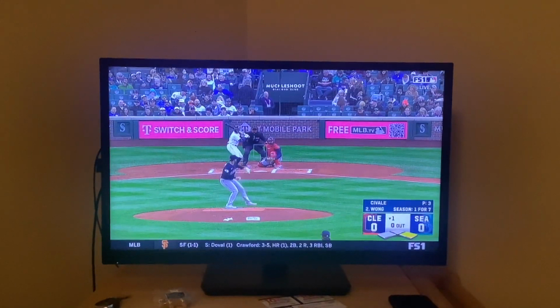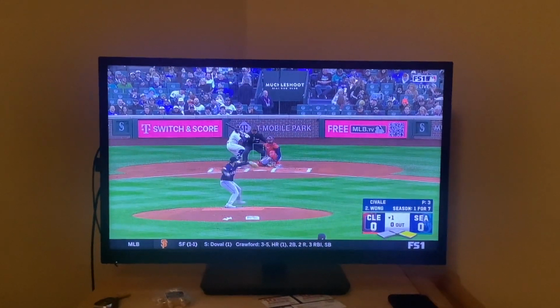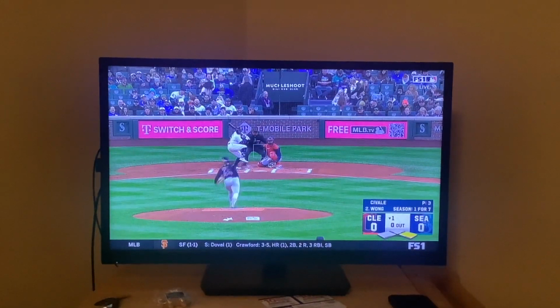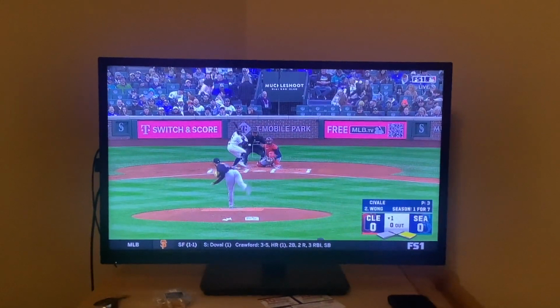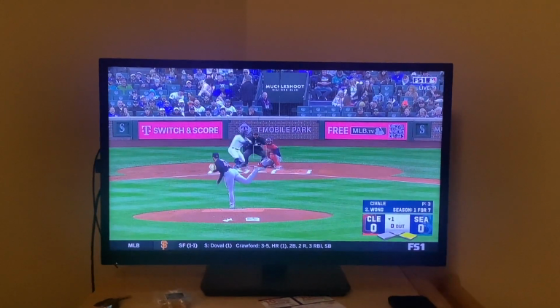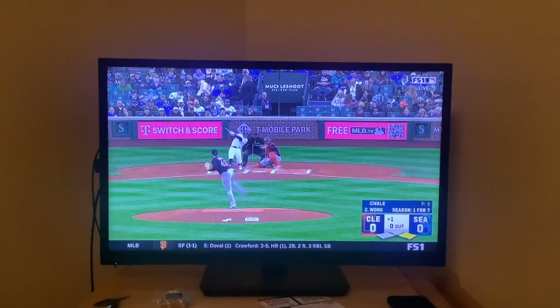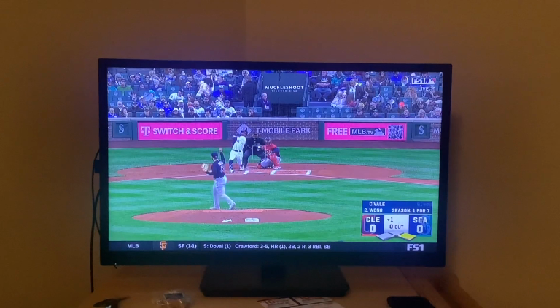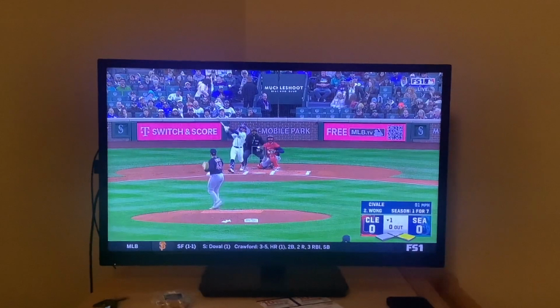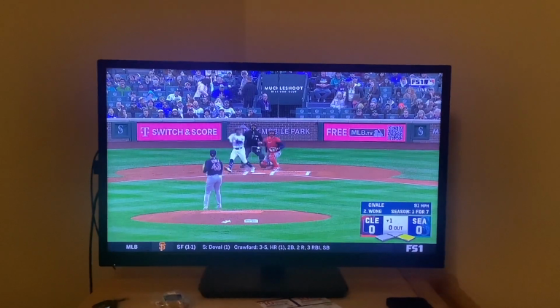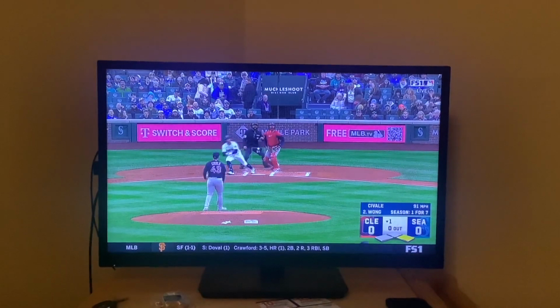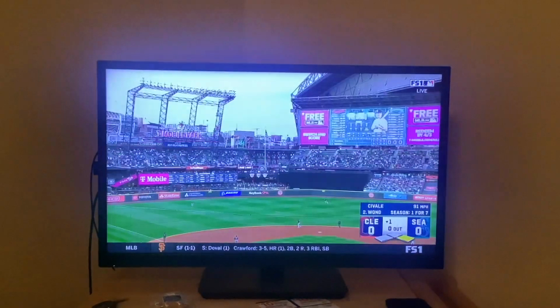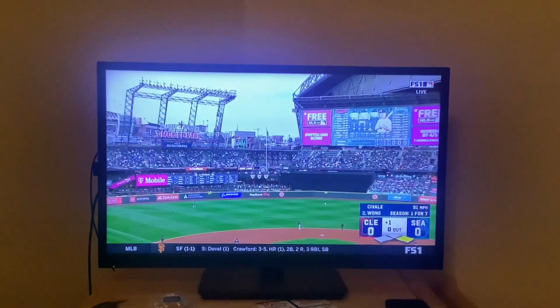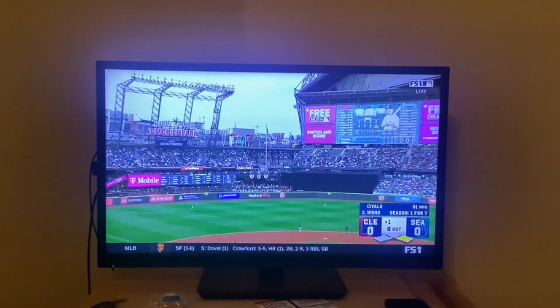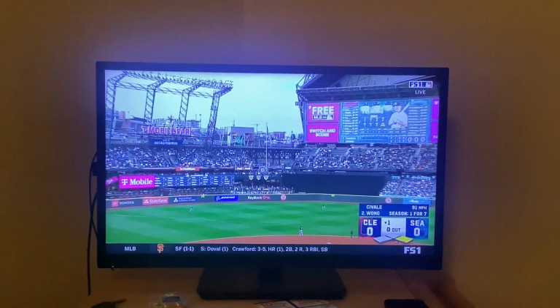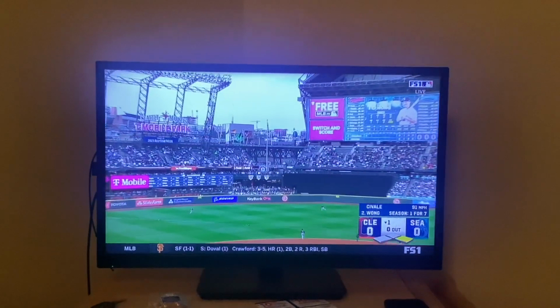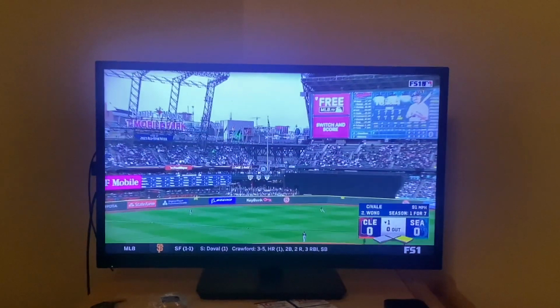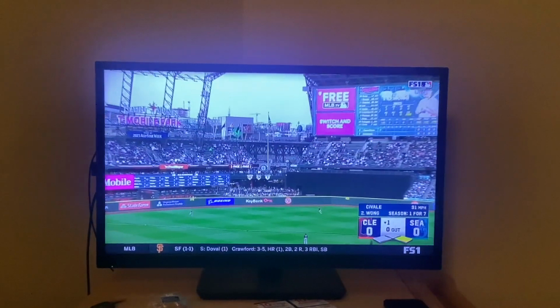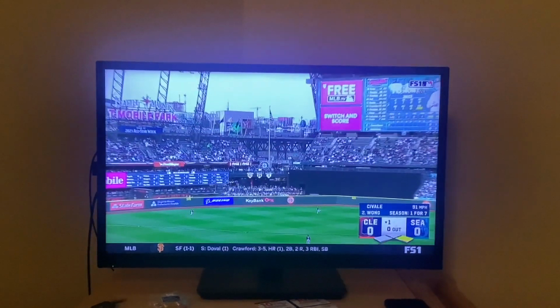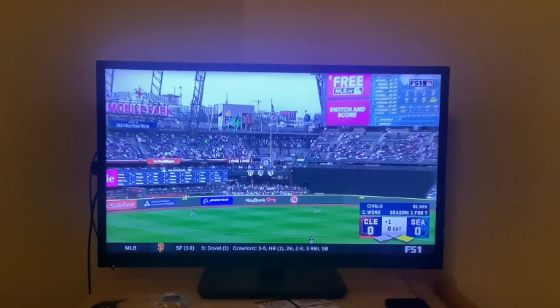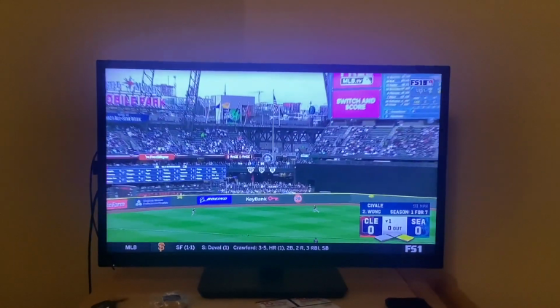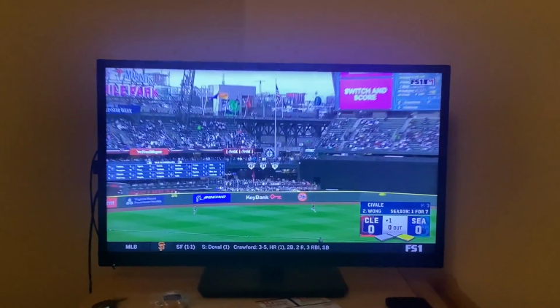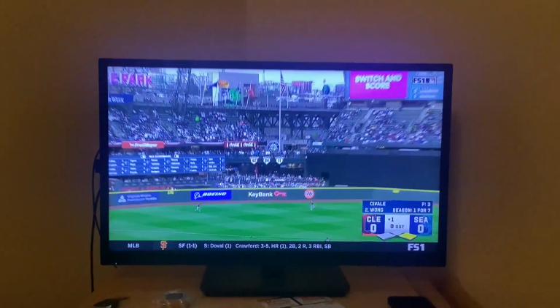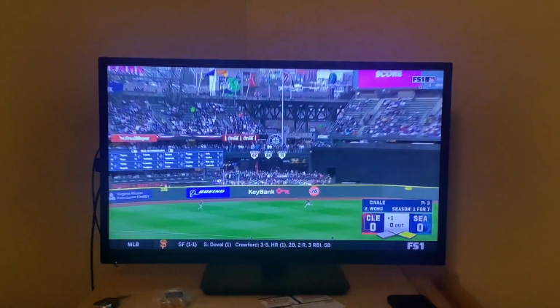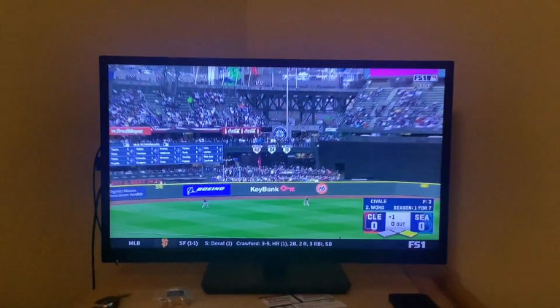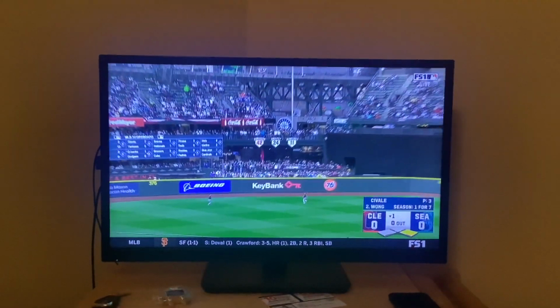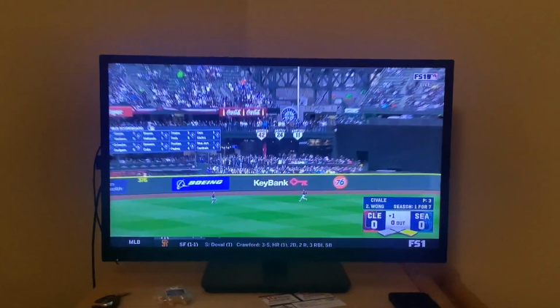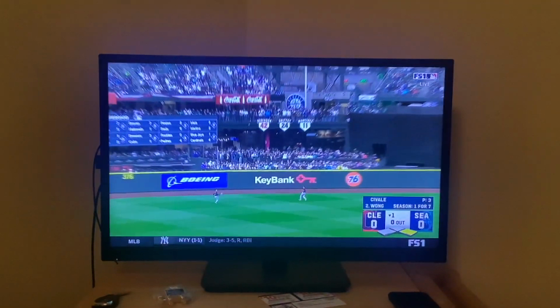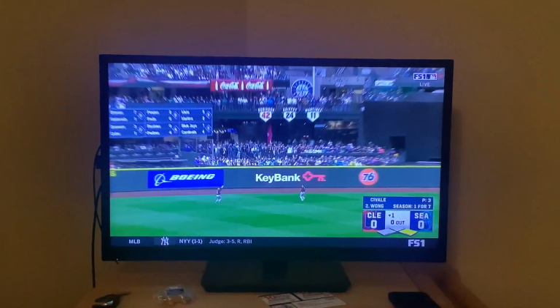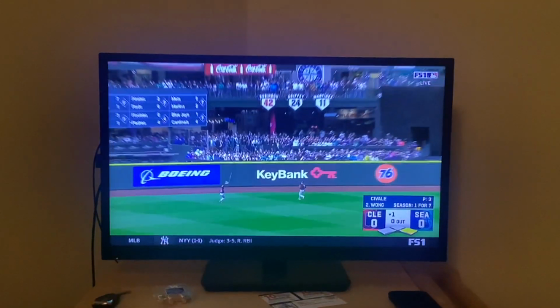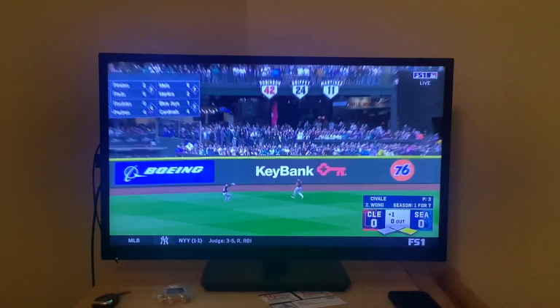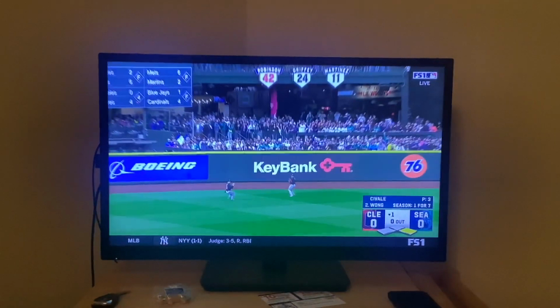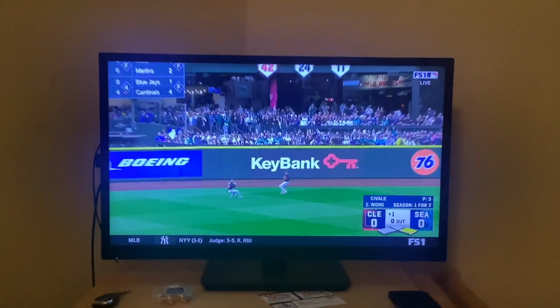That's quite the start for the Mariners. Man, Rodriguez is such a good ballplayer. Seattle, I swear, if you waste him the same way you wasted Griffey, A-Rod, and Ichiro, we're never gonna forgive you guys.